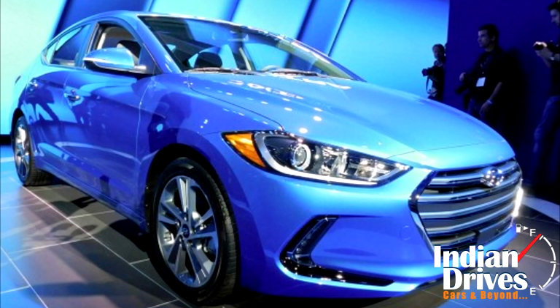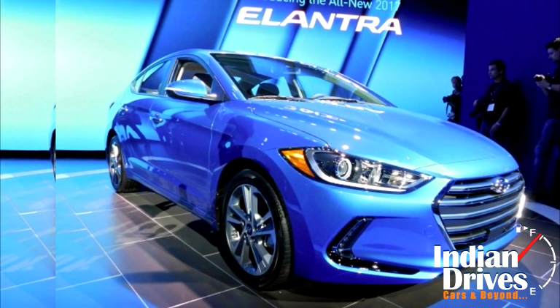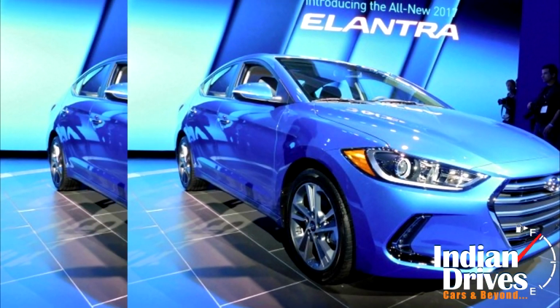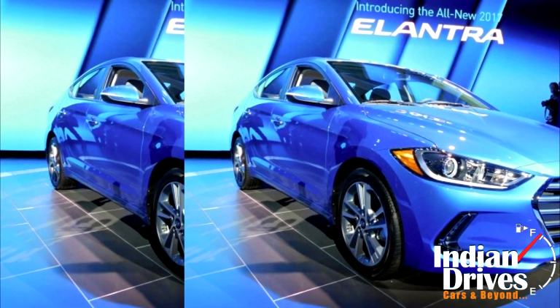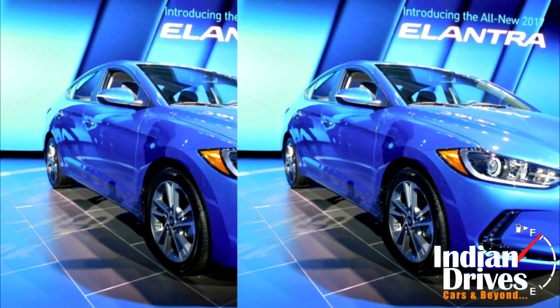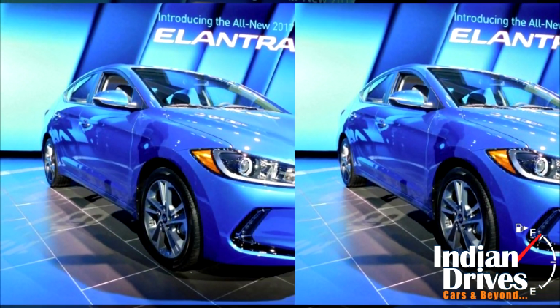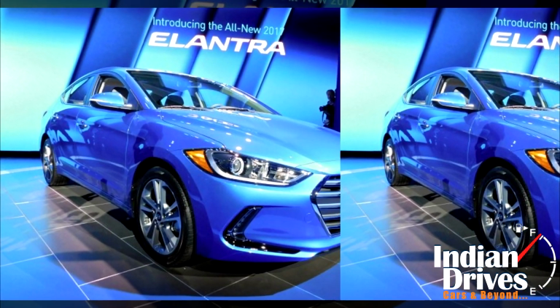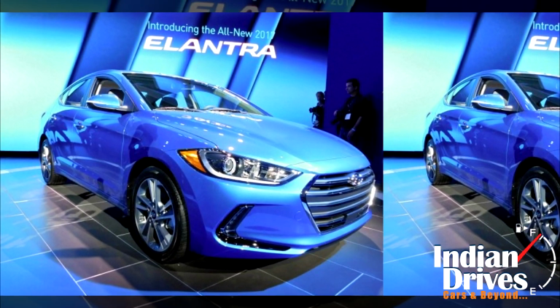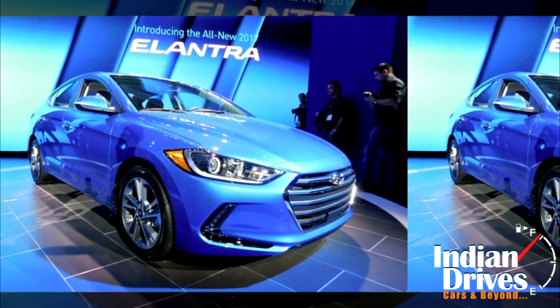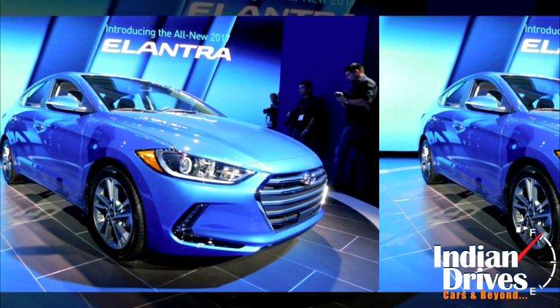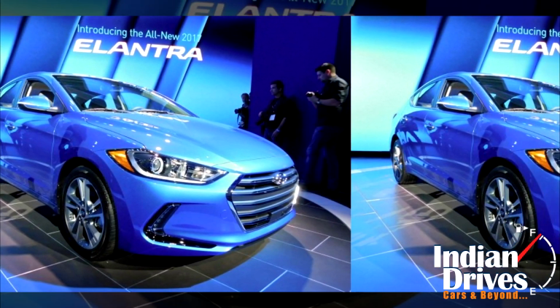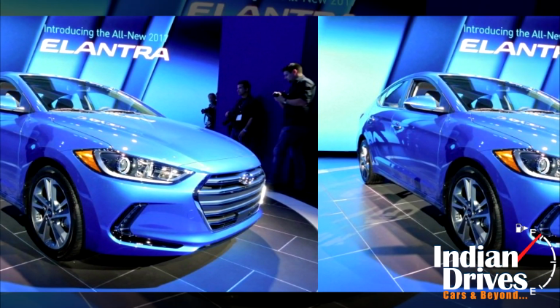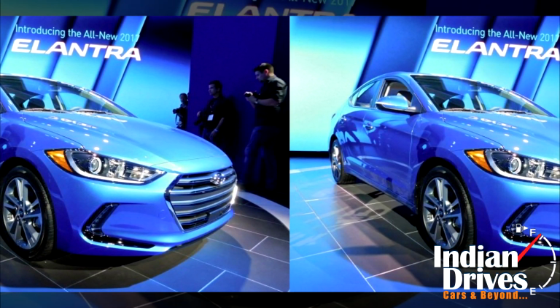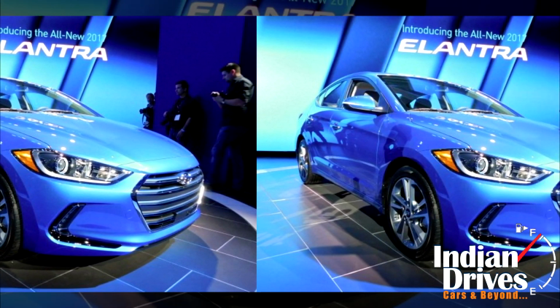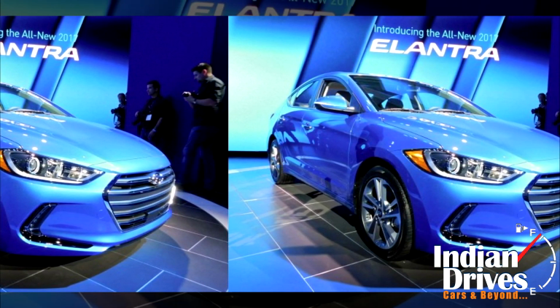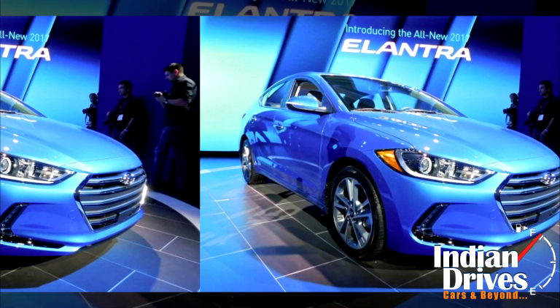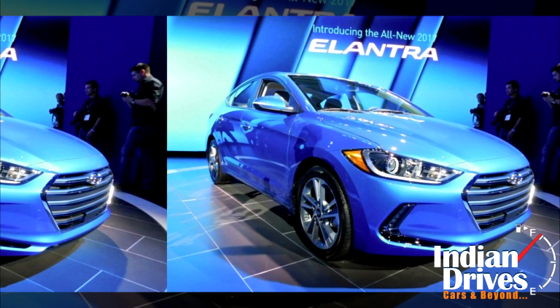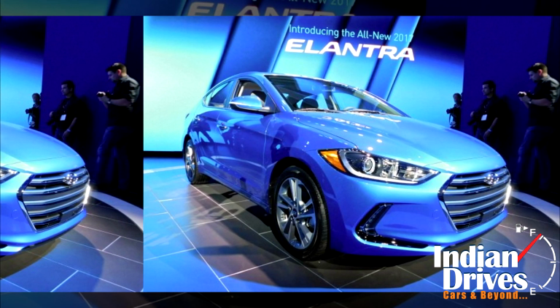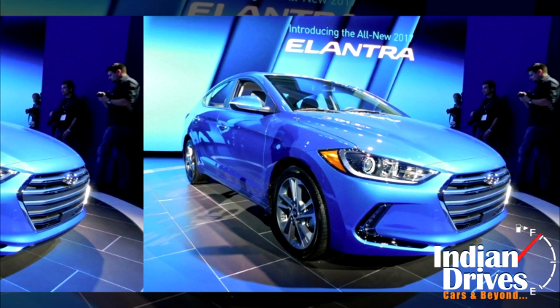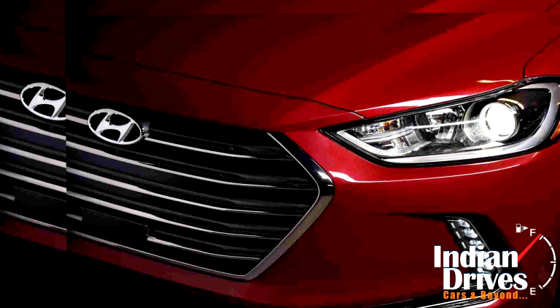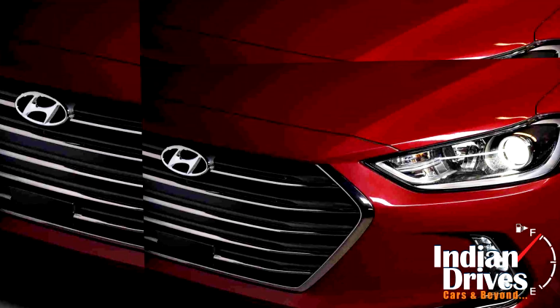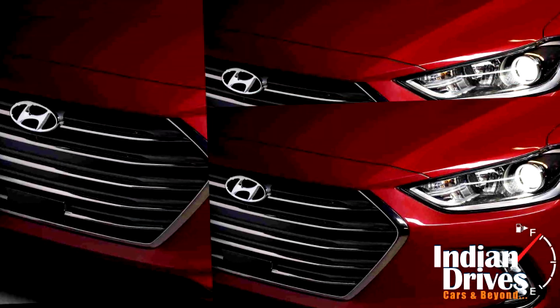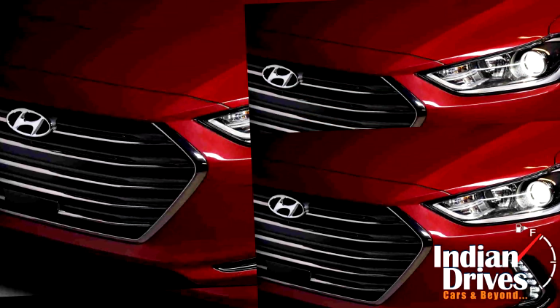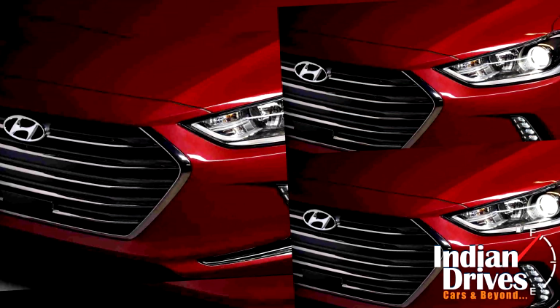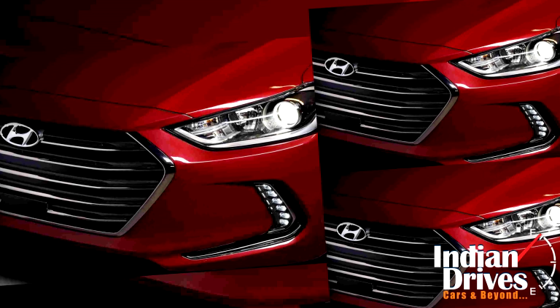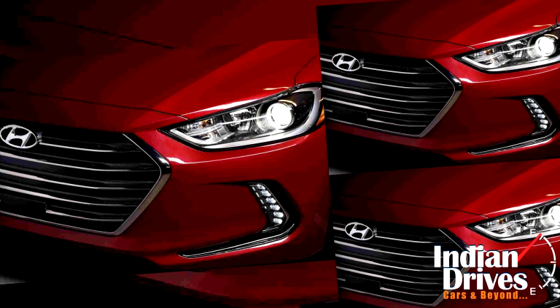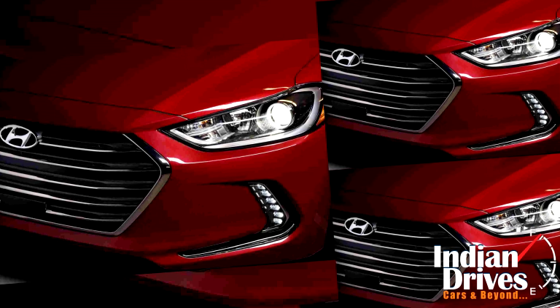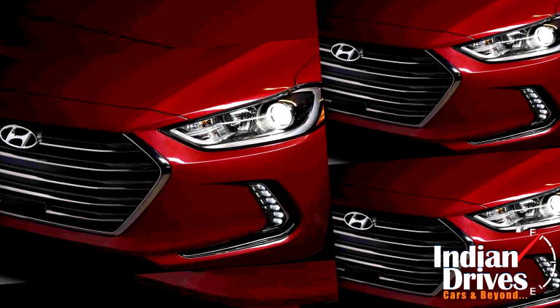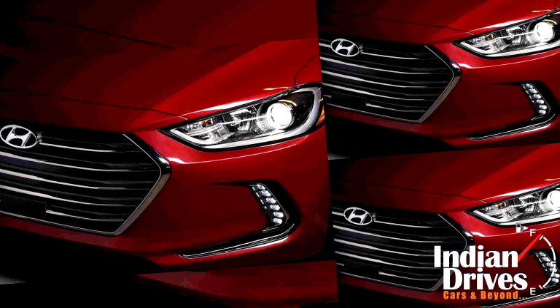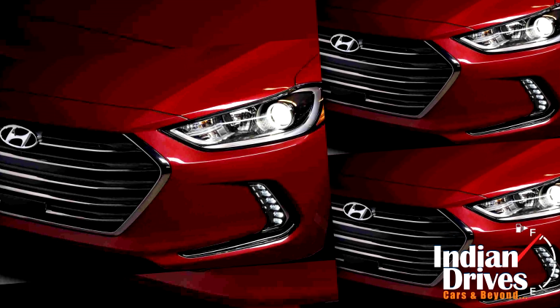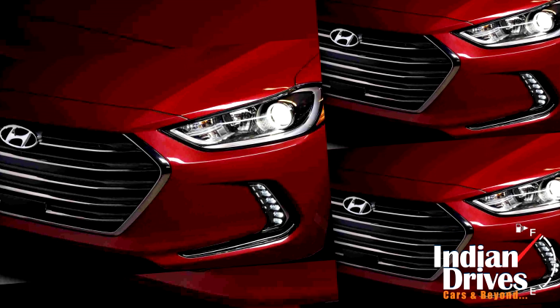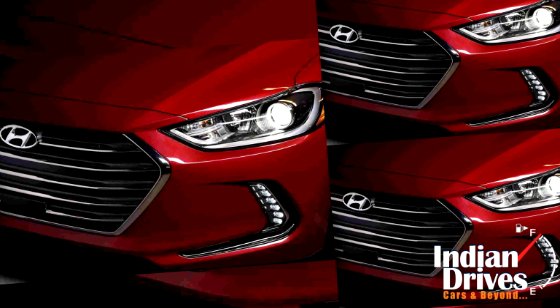Changes in the new Elantra include underbody cladding for reduced drag, a chrome grille, and new LED daytime running lights.